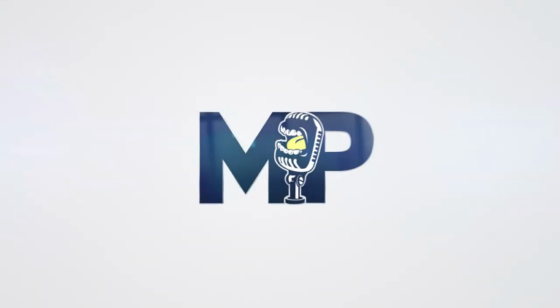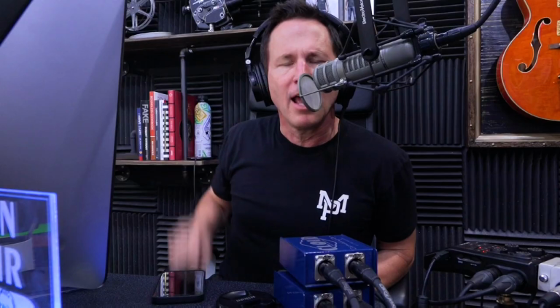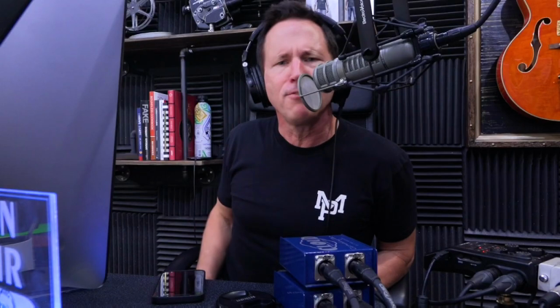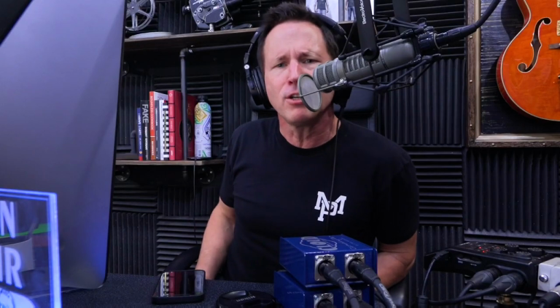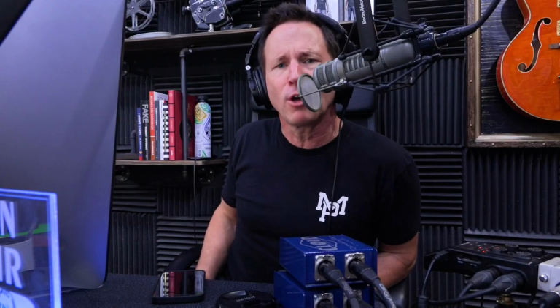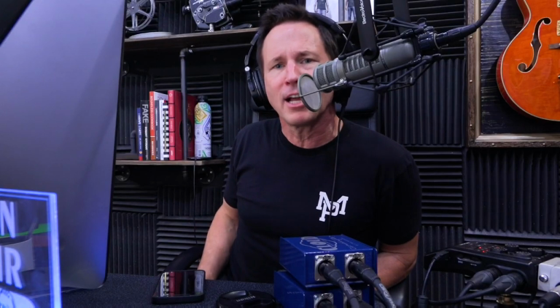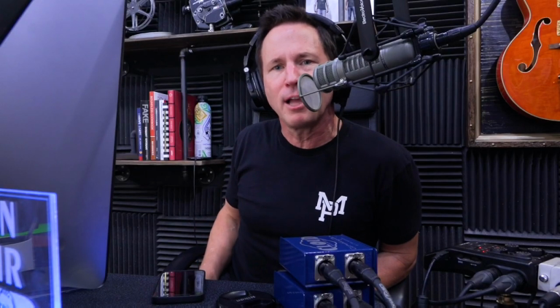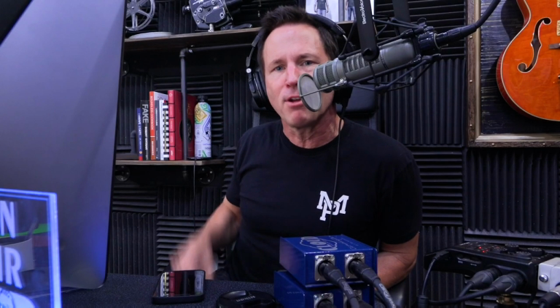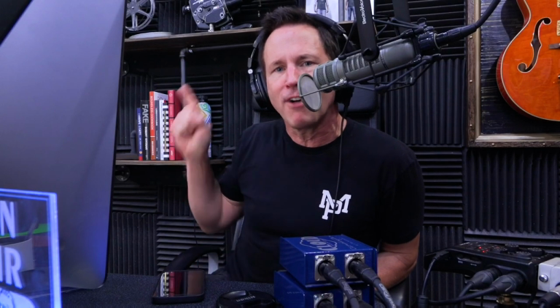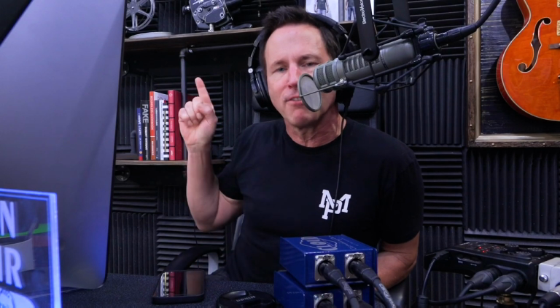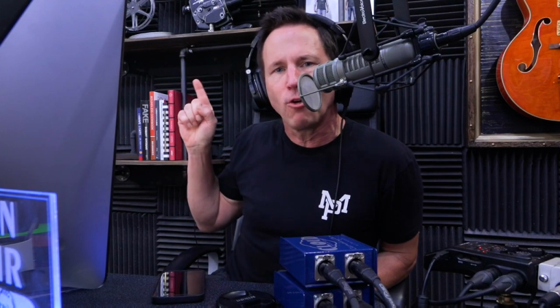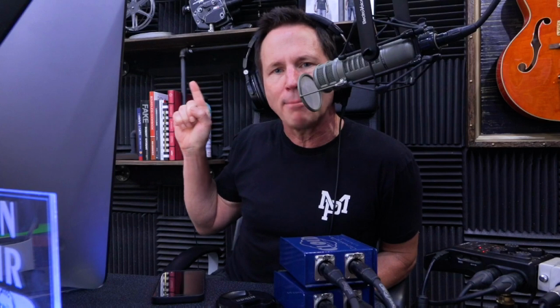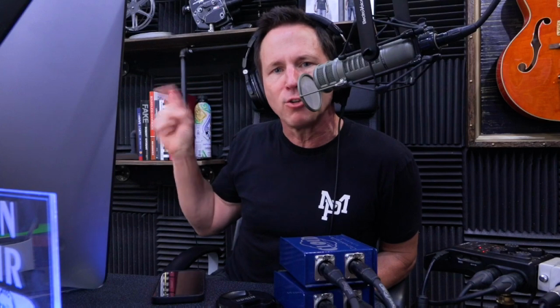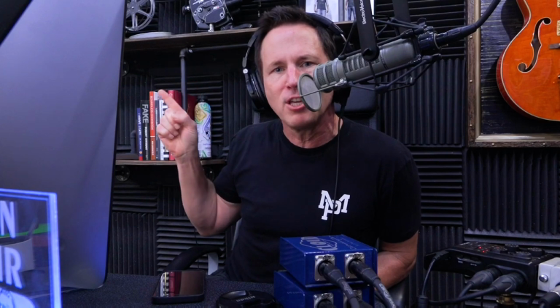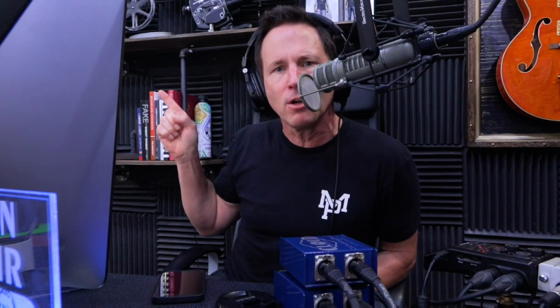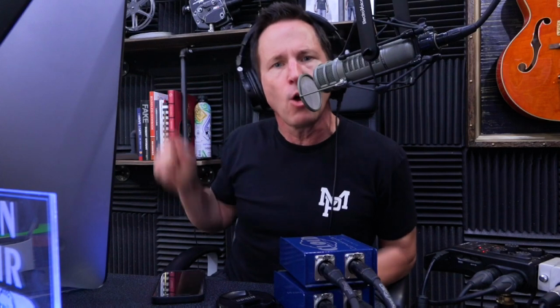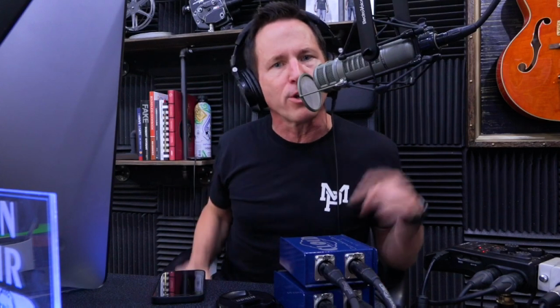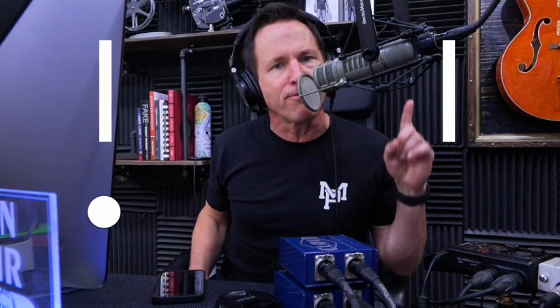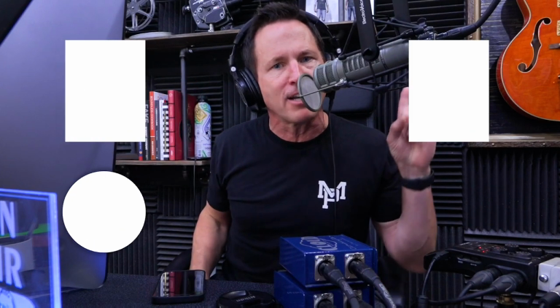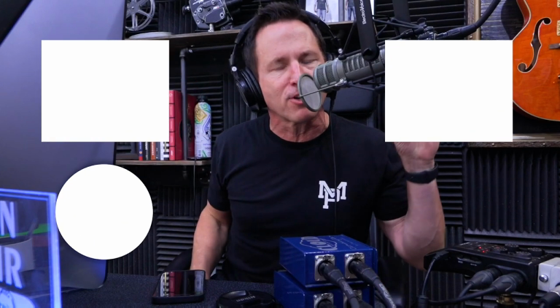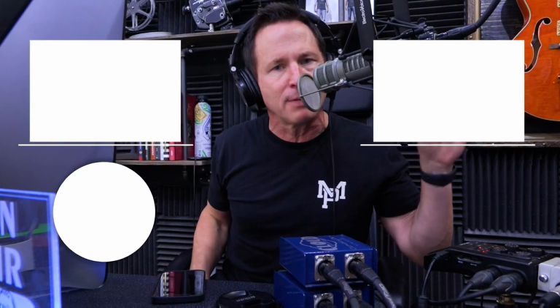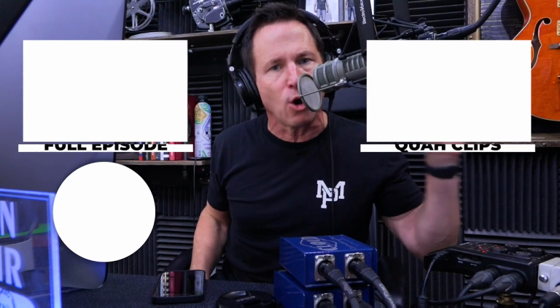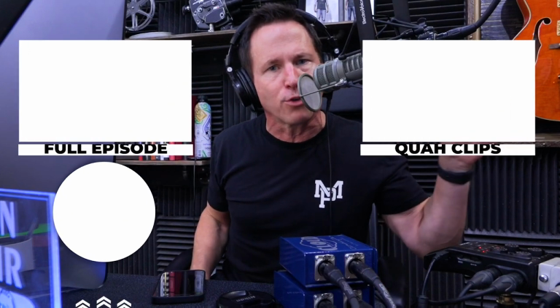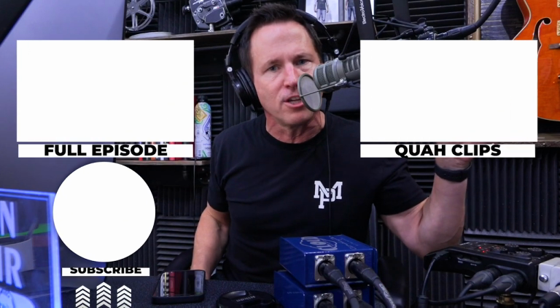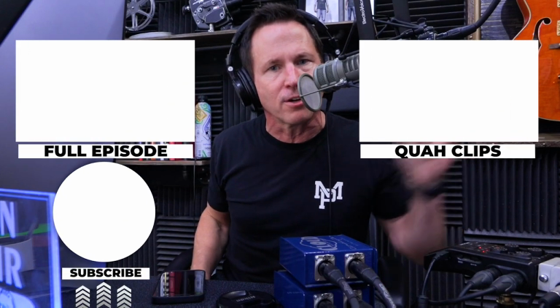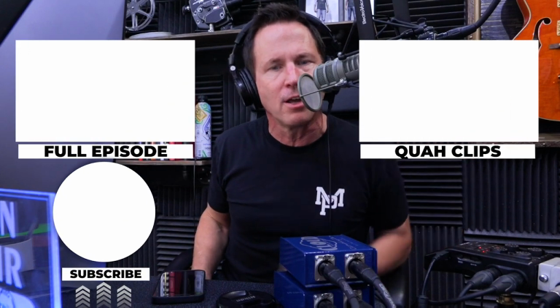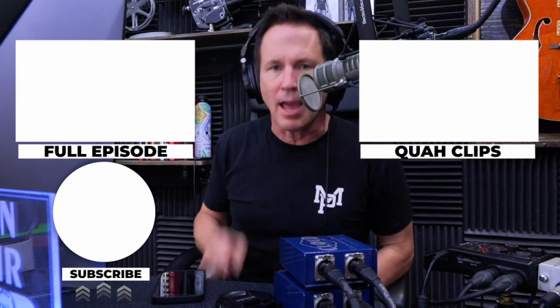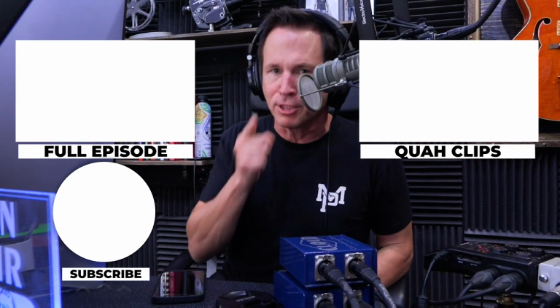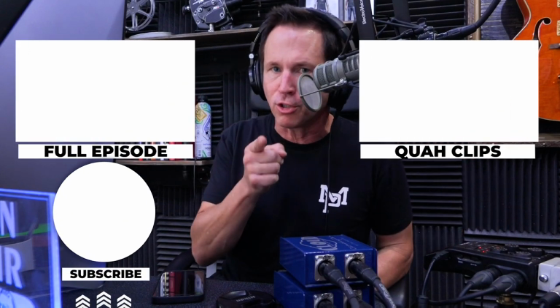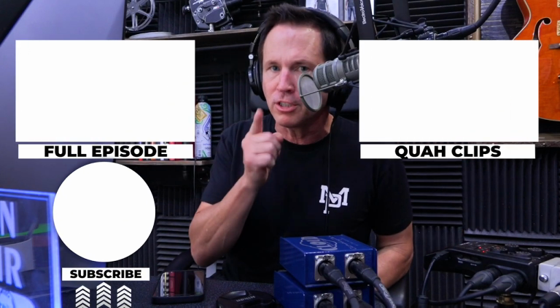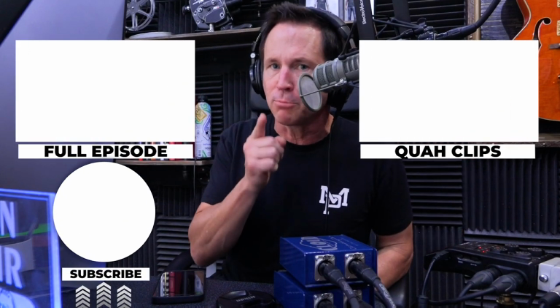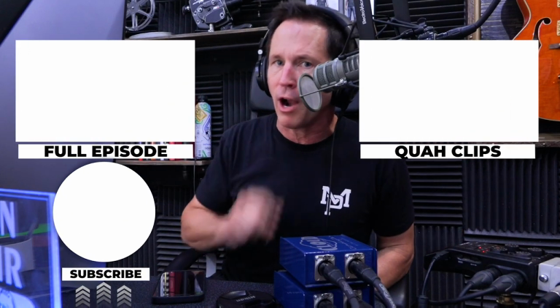Hey, if you enjoyed that clip, you can find the full episode here or you can find other clips over here. Be sure to subscribe.